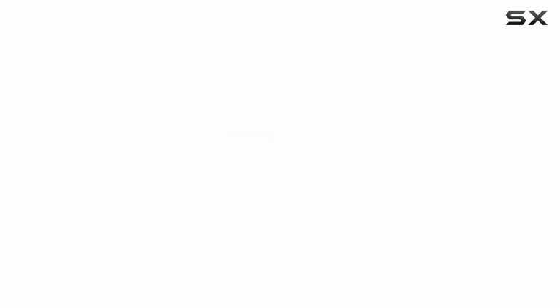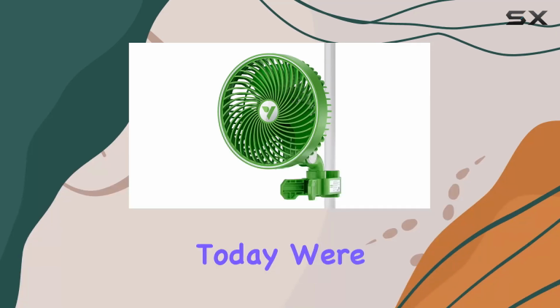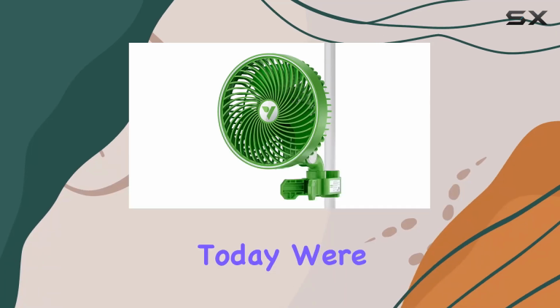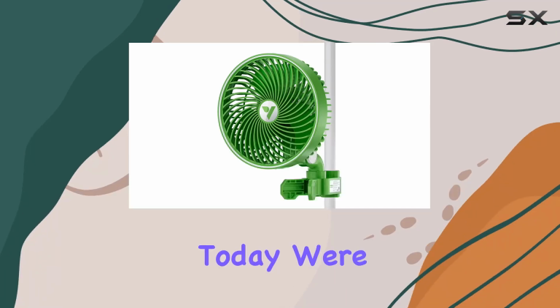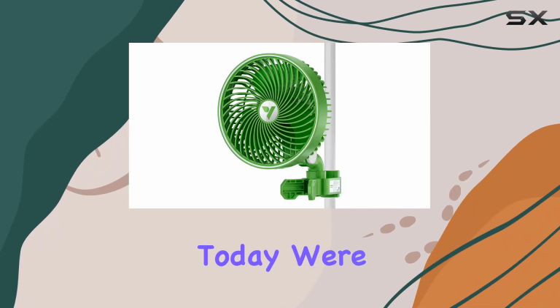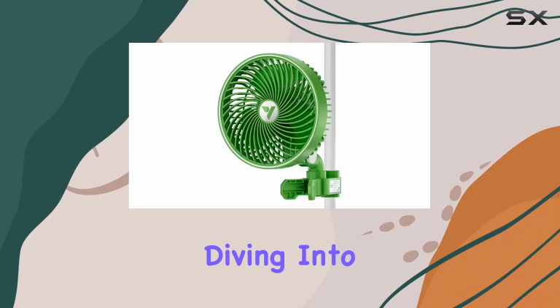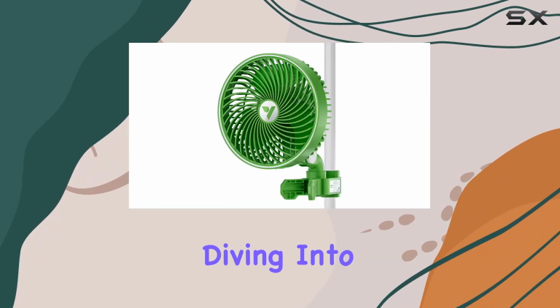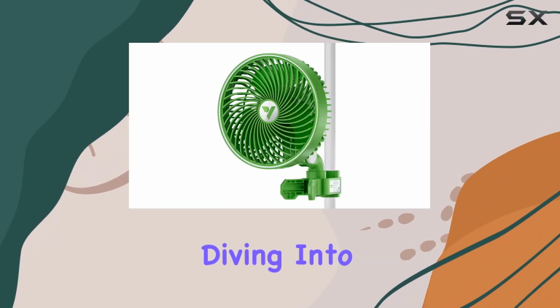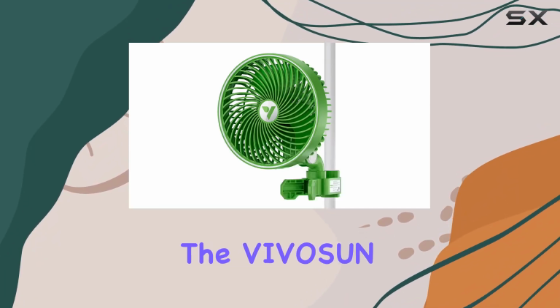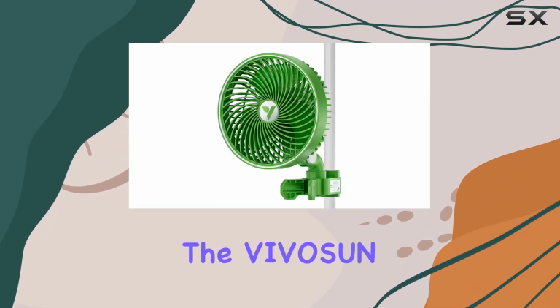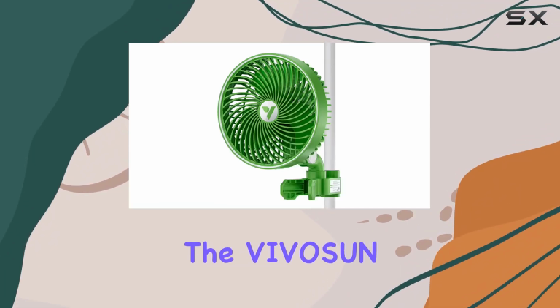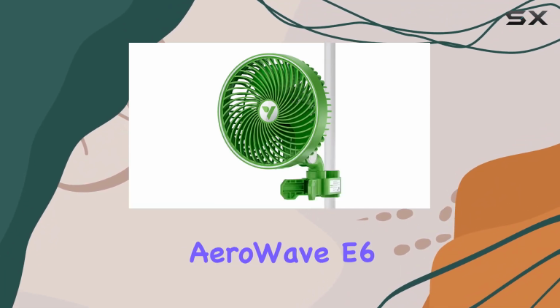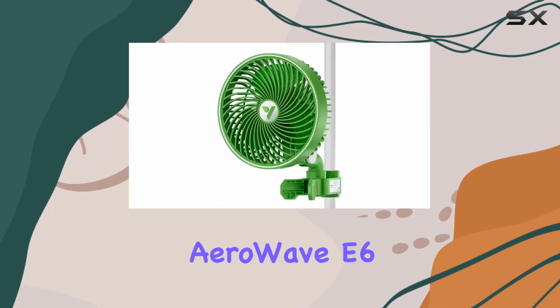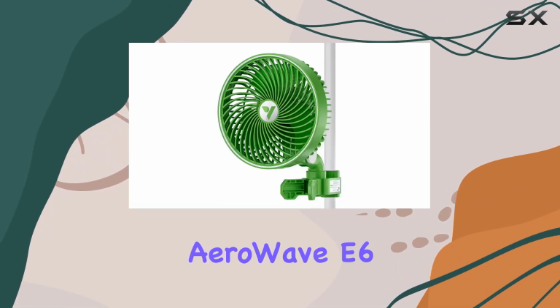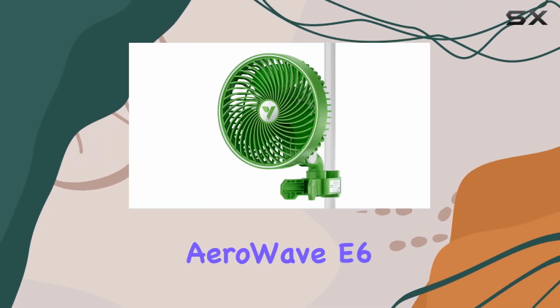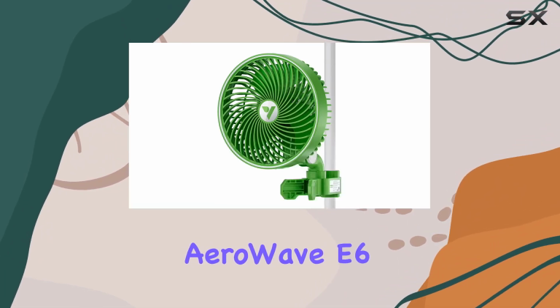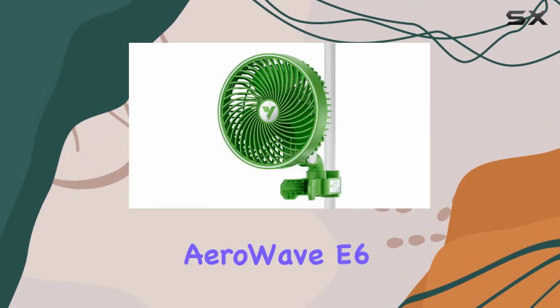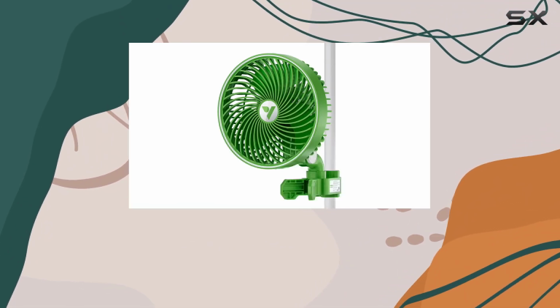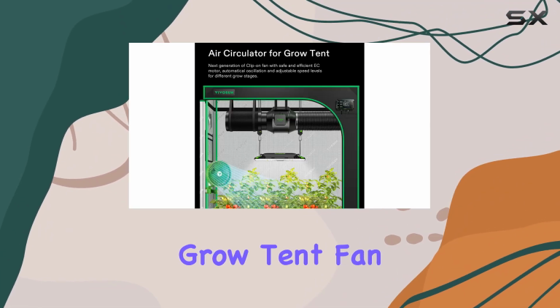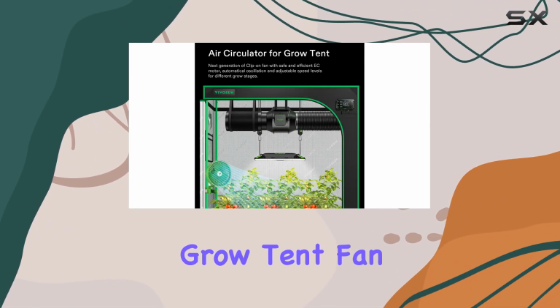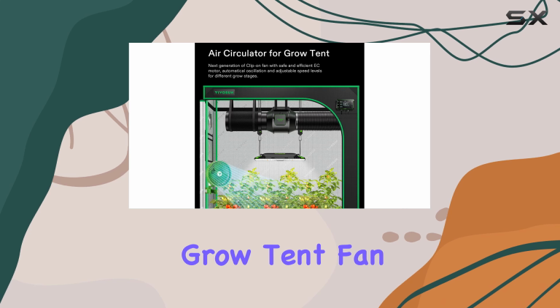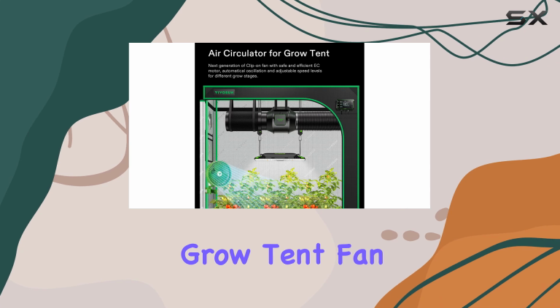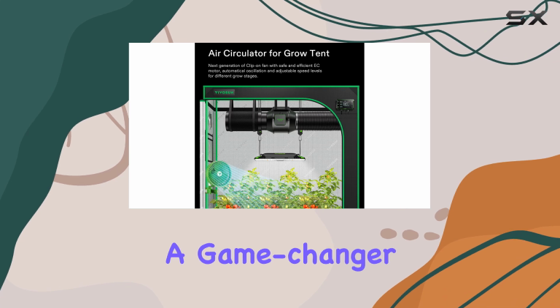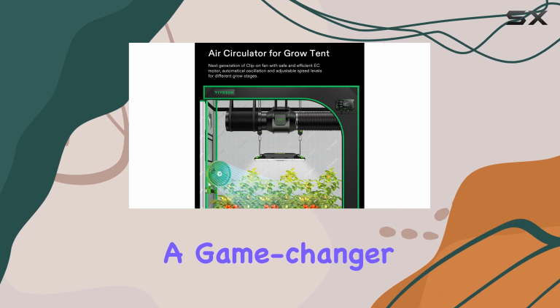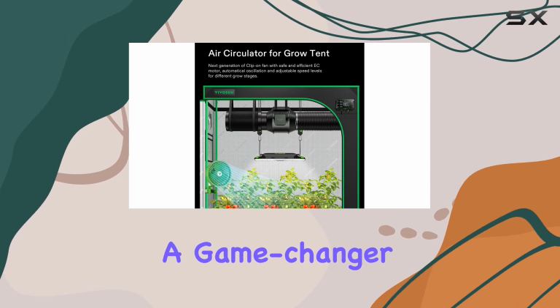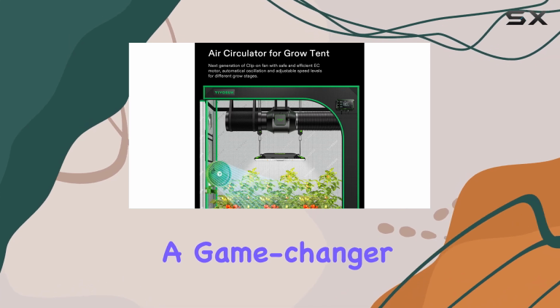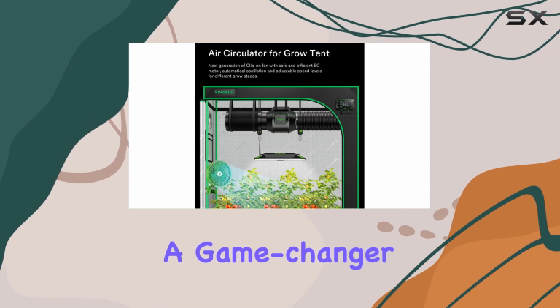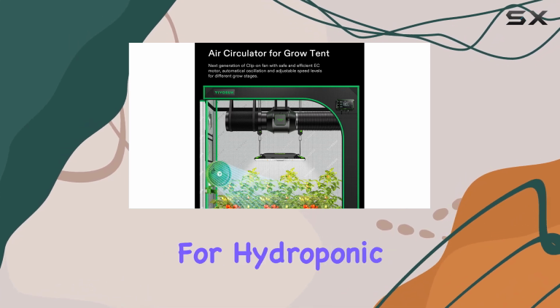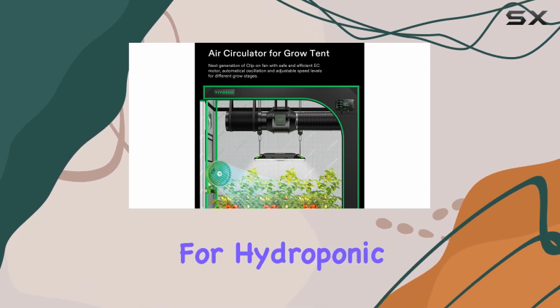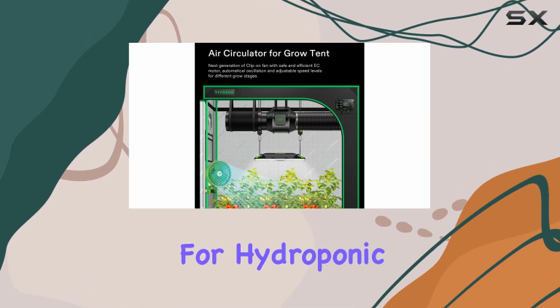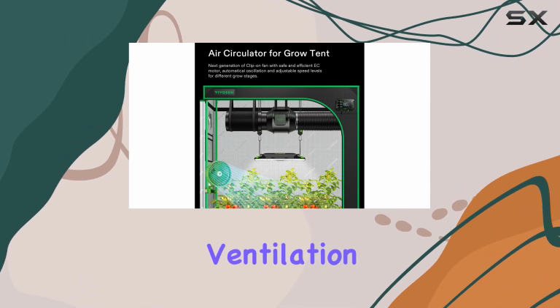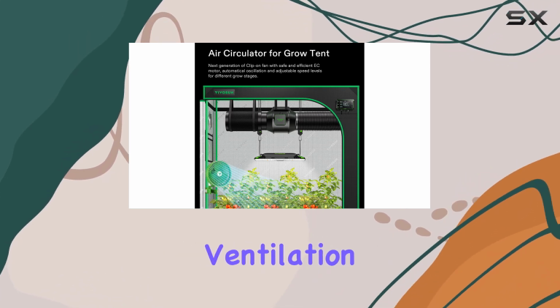Today, we're diving into the VIVOSUN AeroWave E6 Grow Tent Fan, a game-changer for hydroponic ventilation.